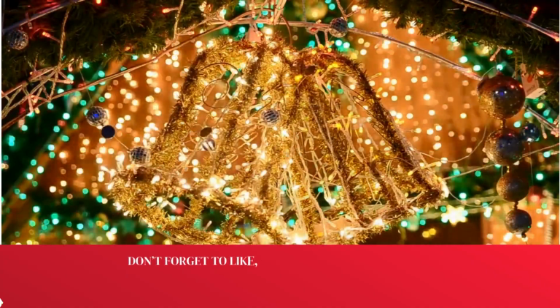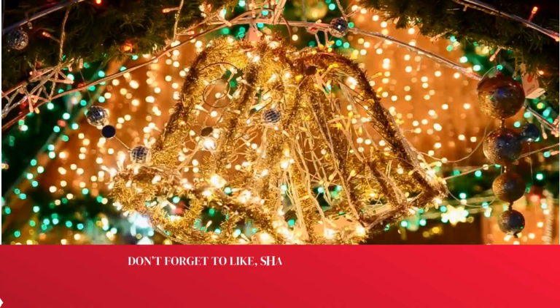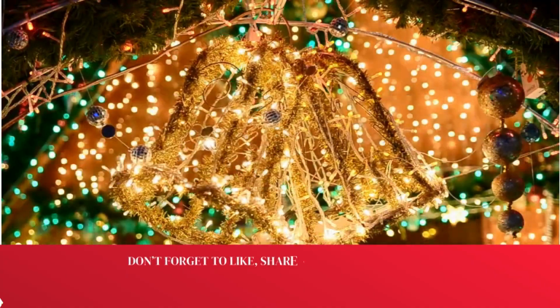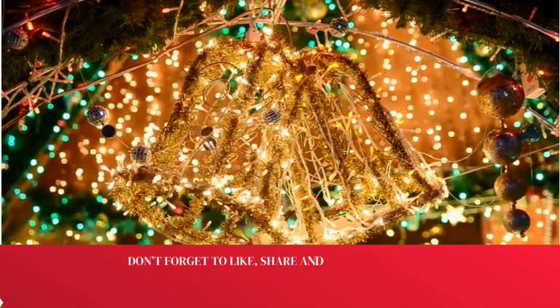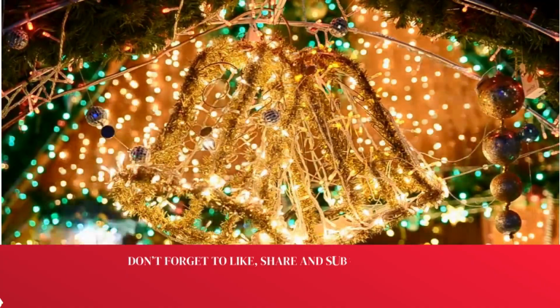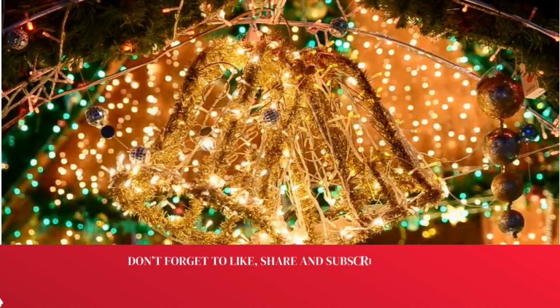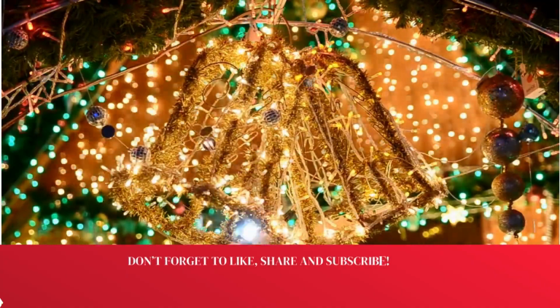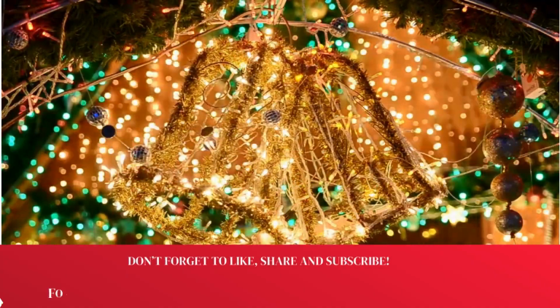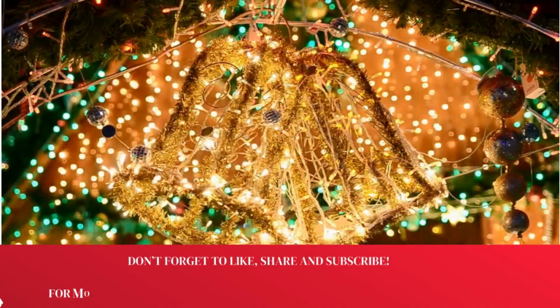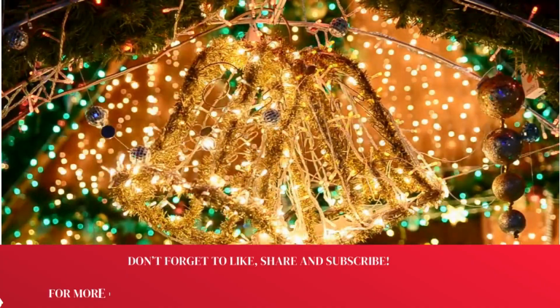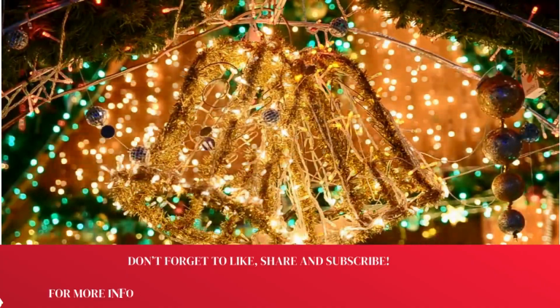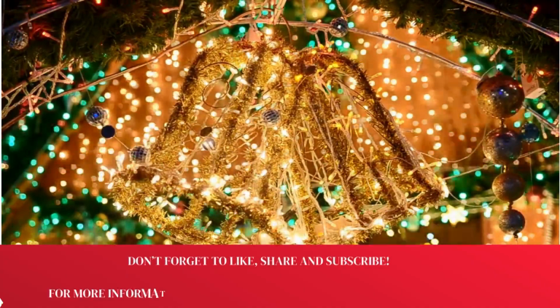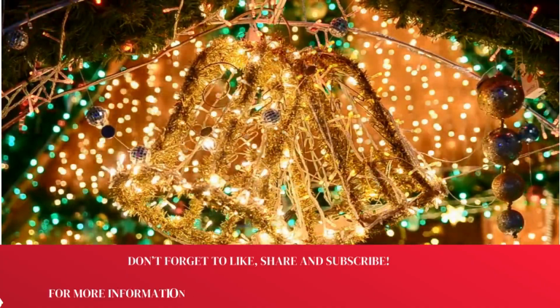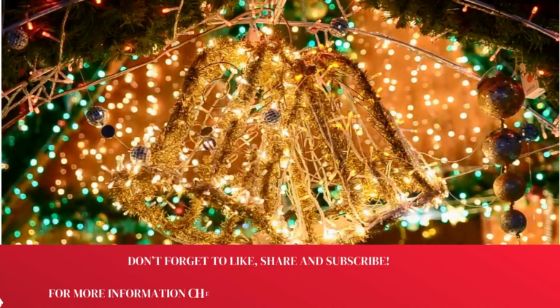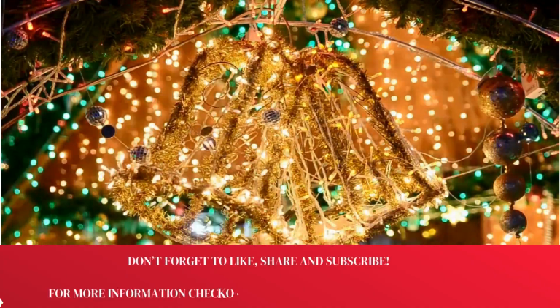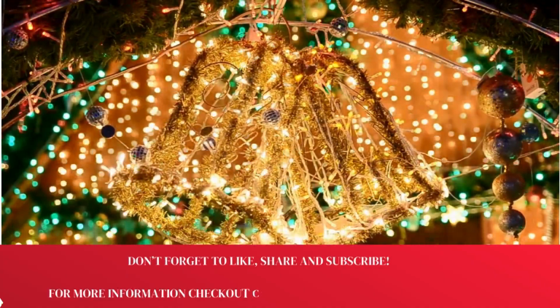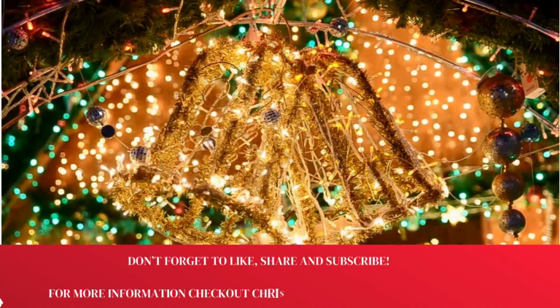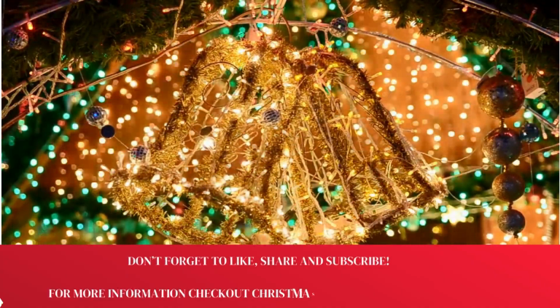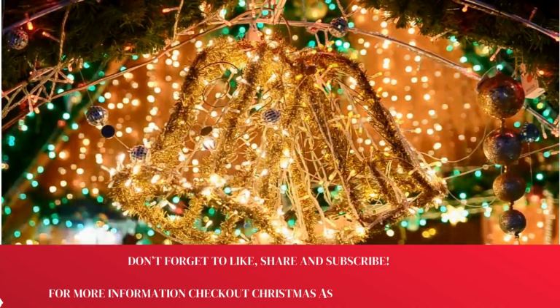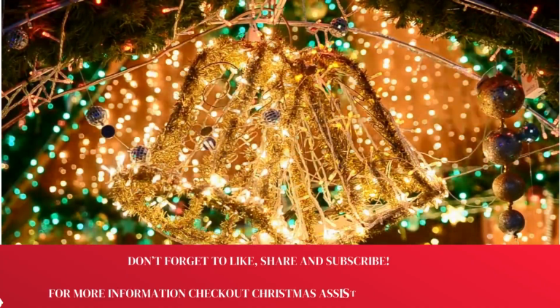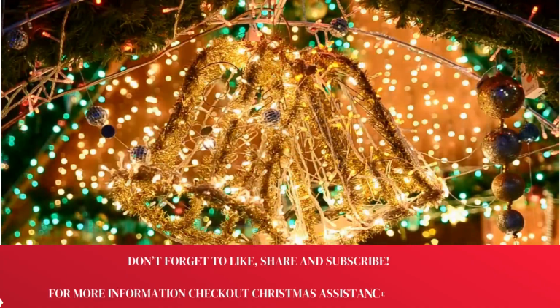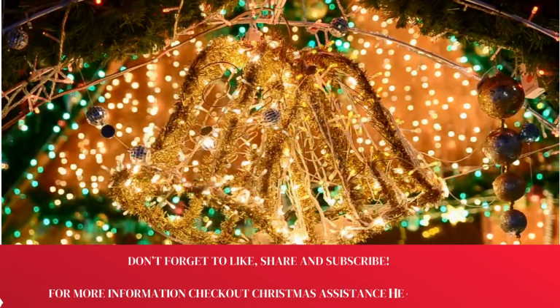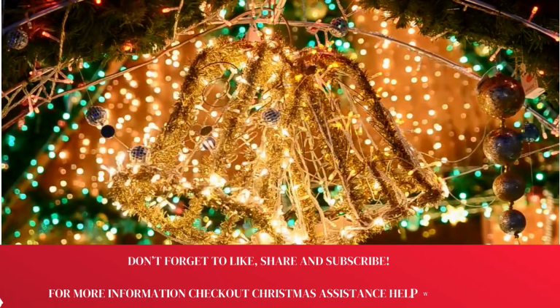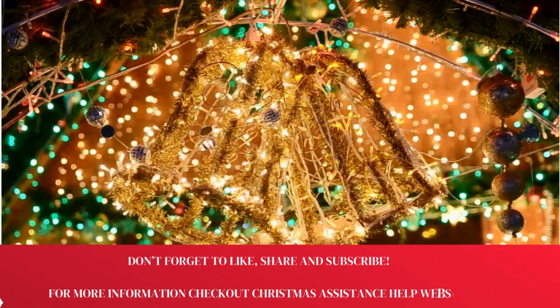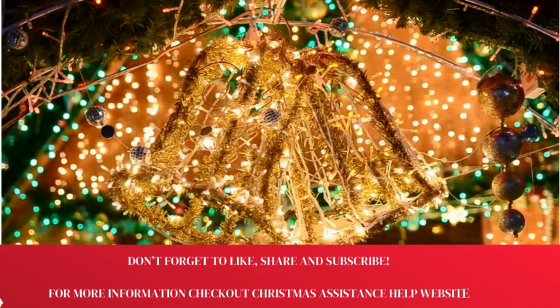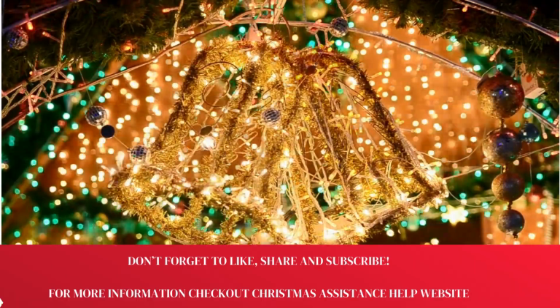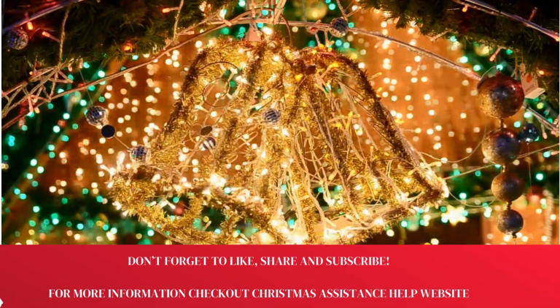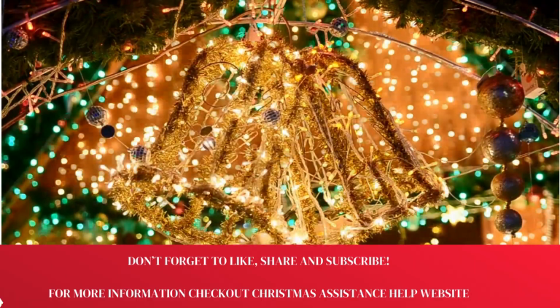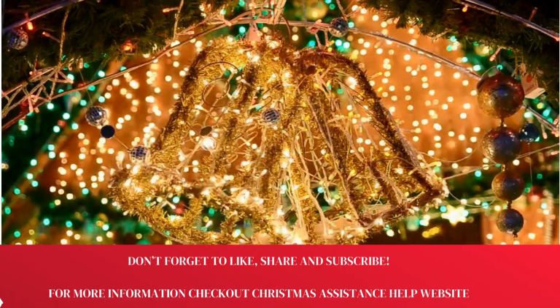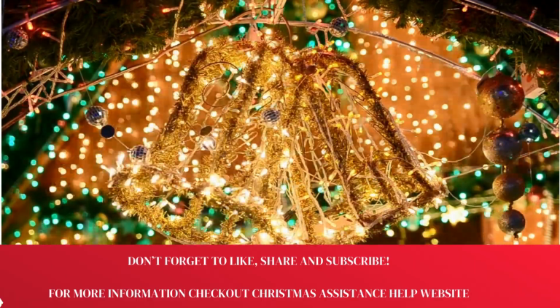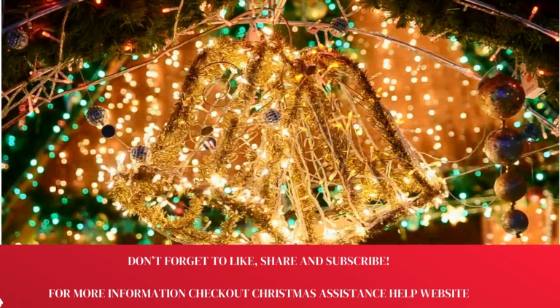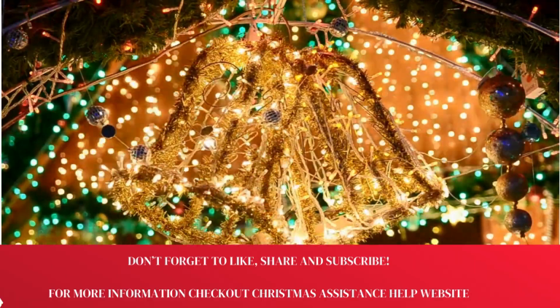Don't forget to like, share, and subscribe. For more information, check out the Christmas Assistance Help website.